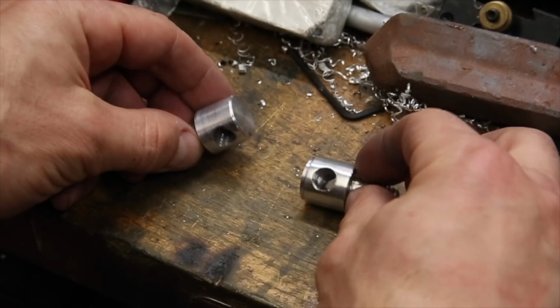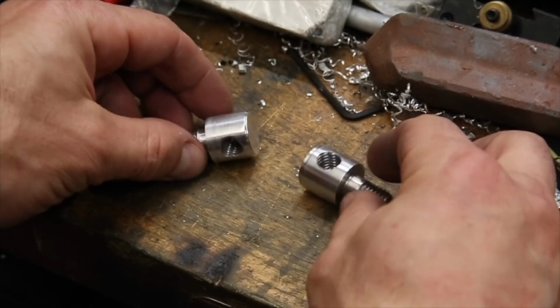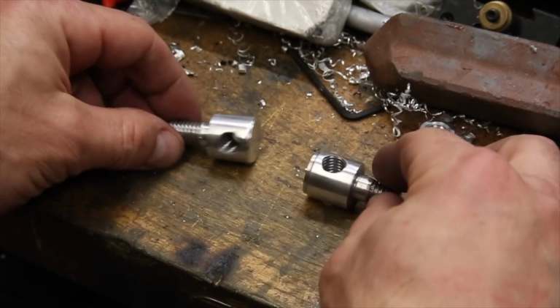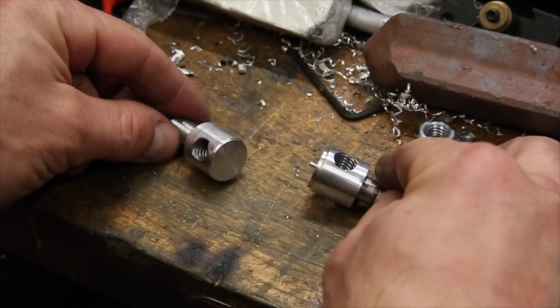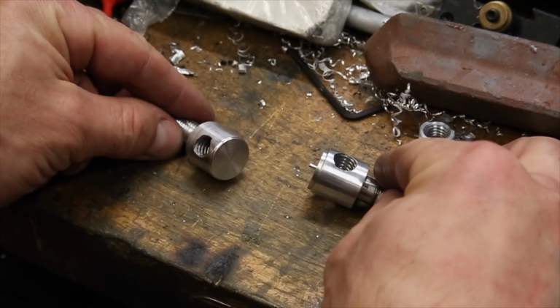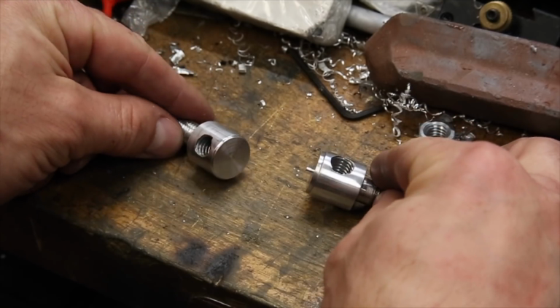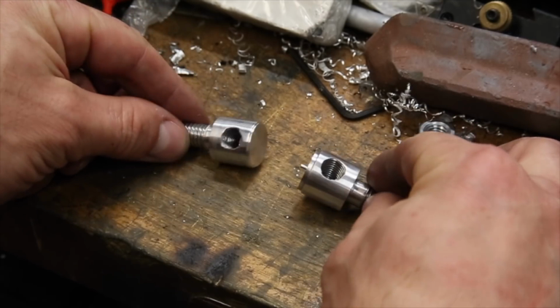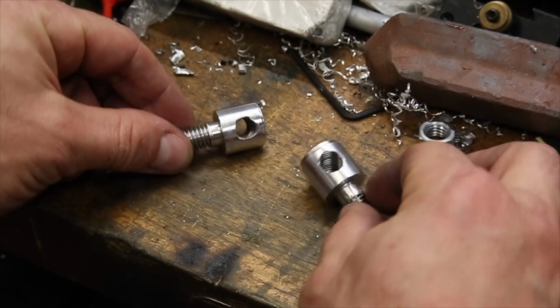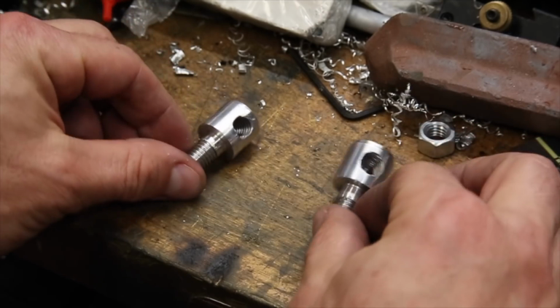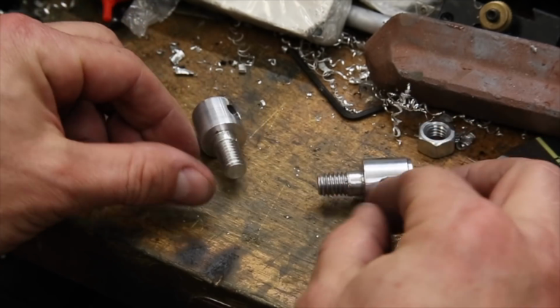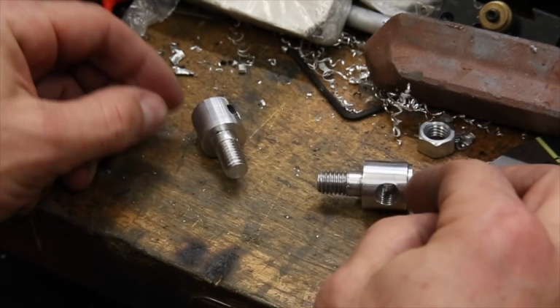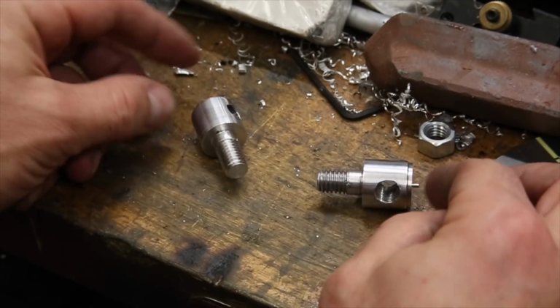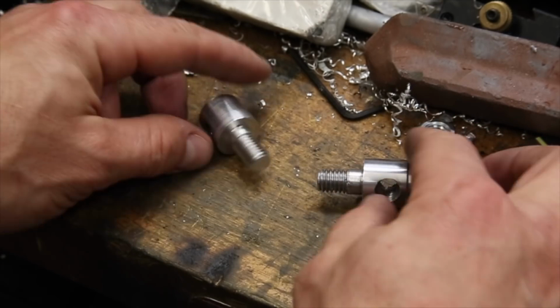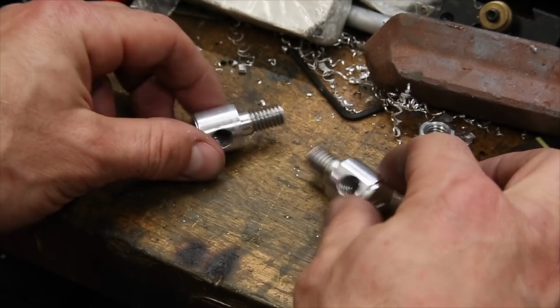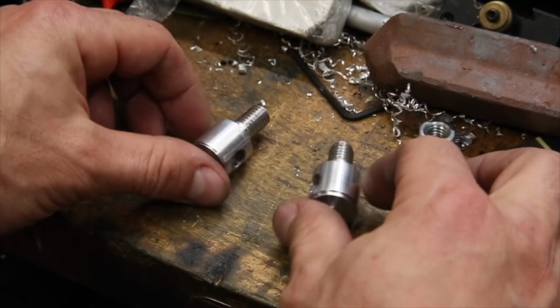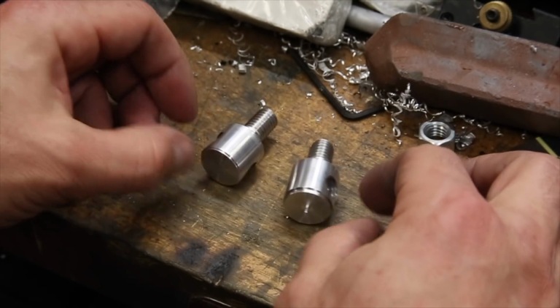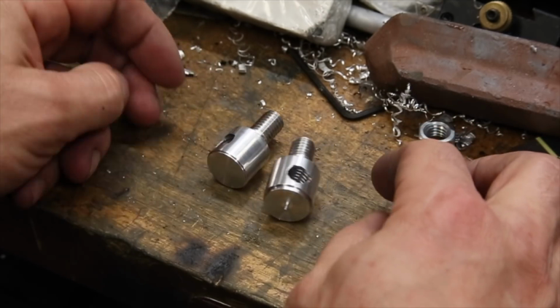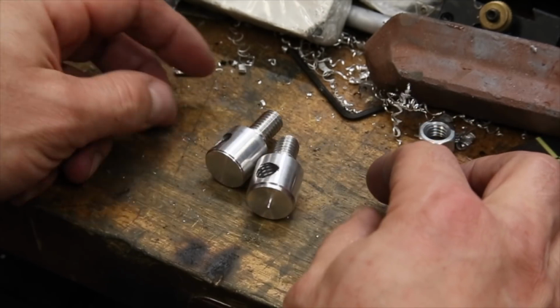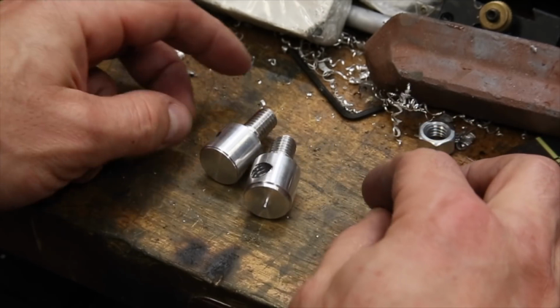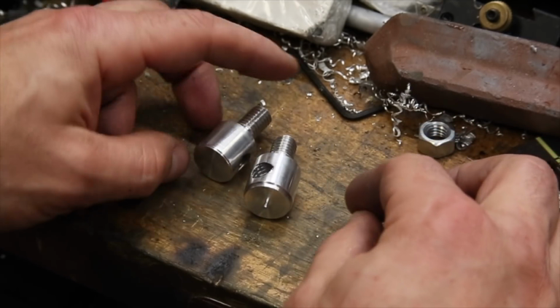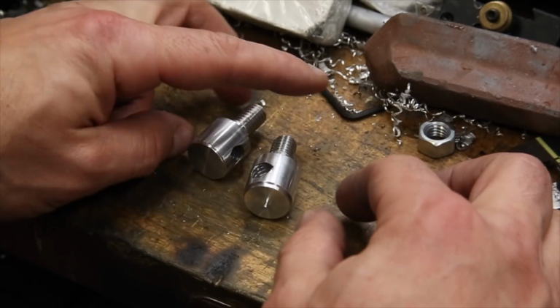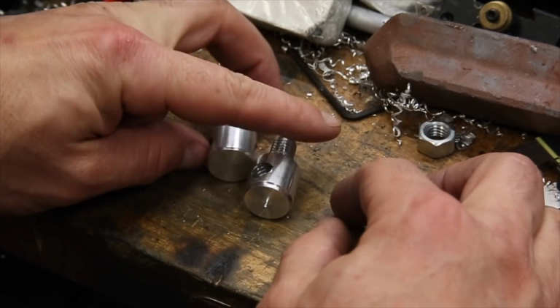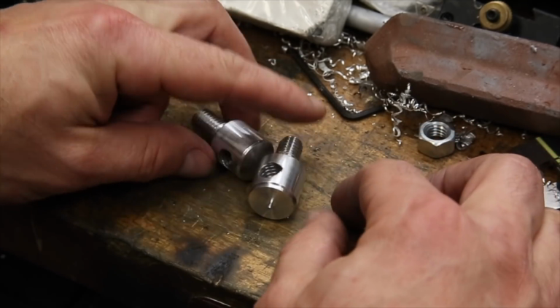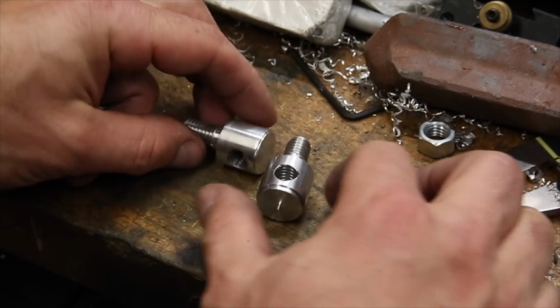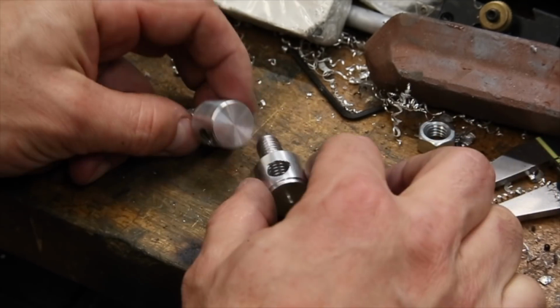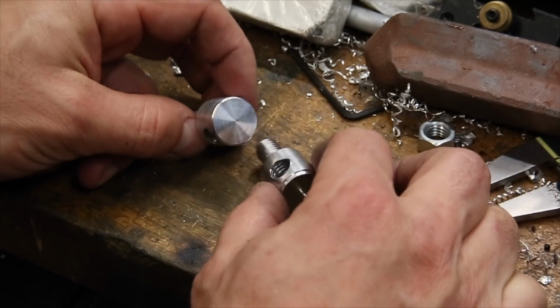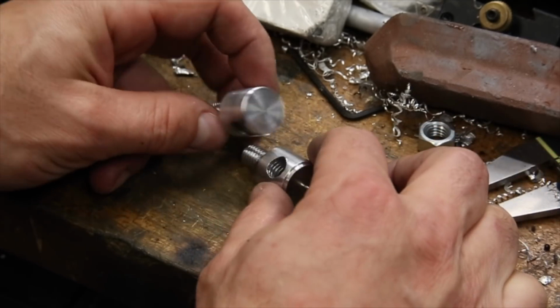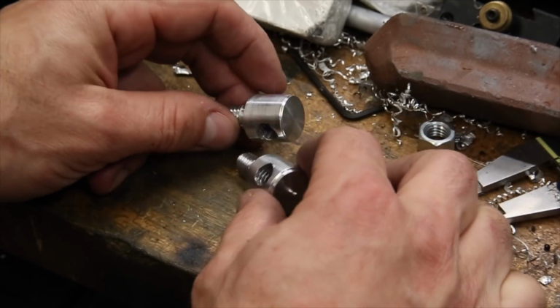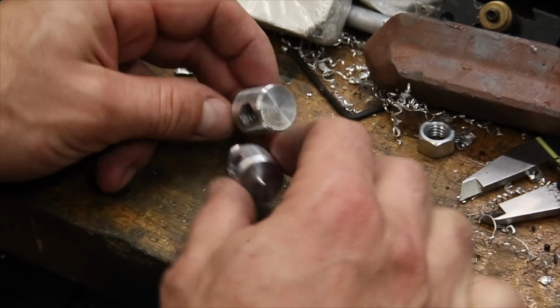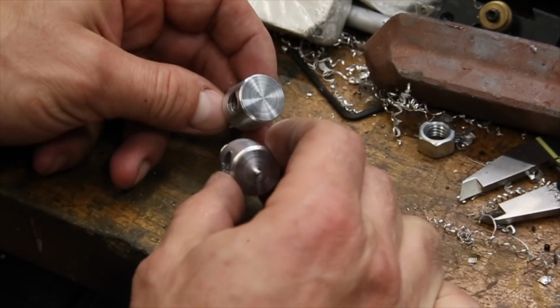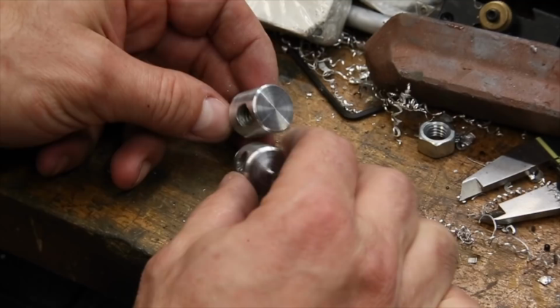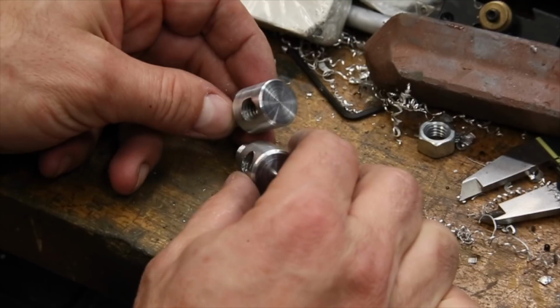At this point, both adjusters are pretty much complete and I just have to clean up the tops a little bit and make them match.